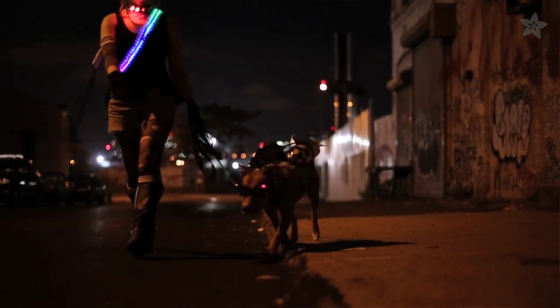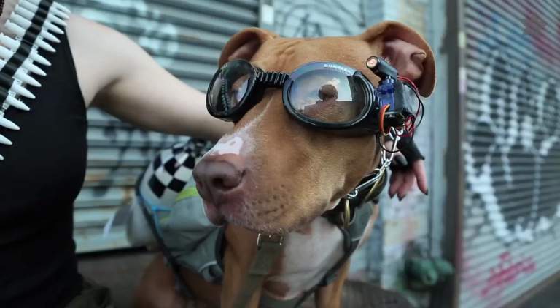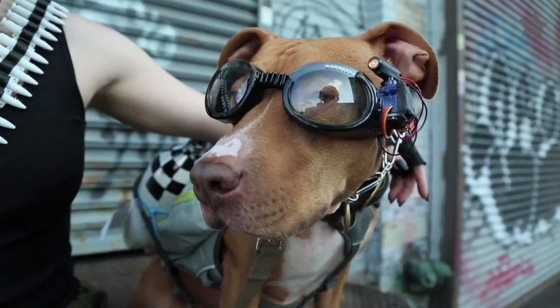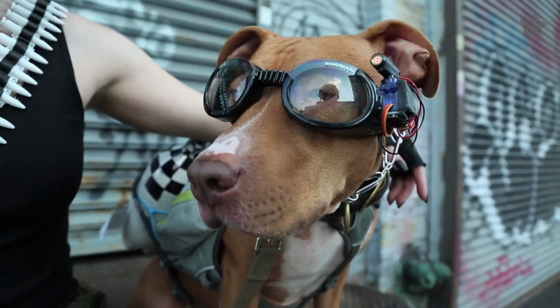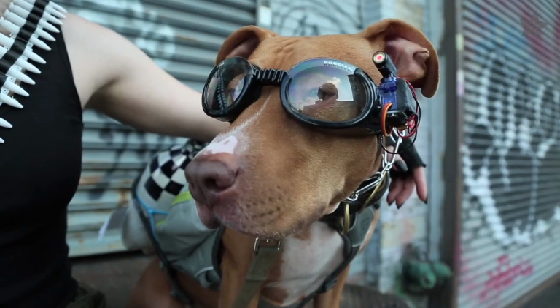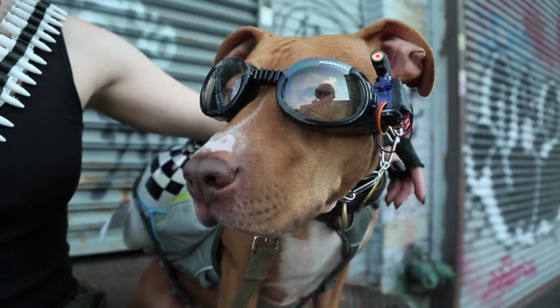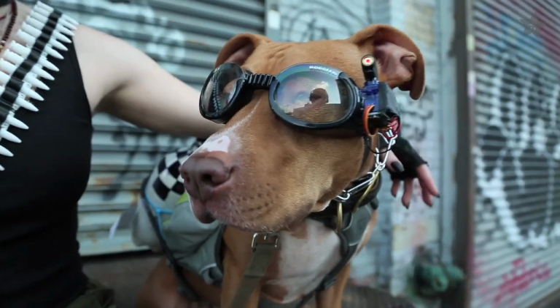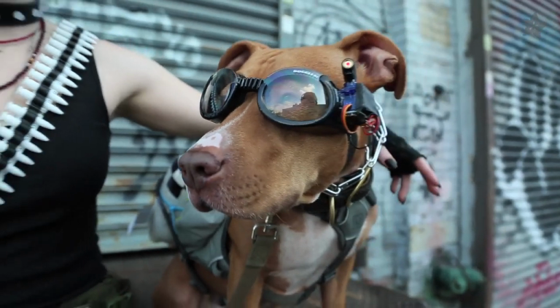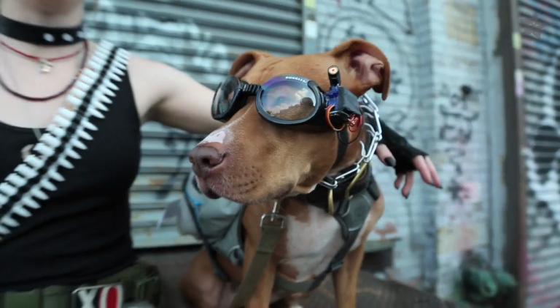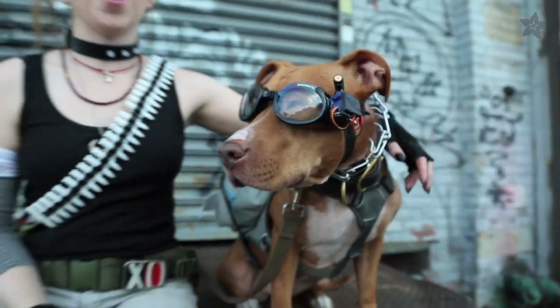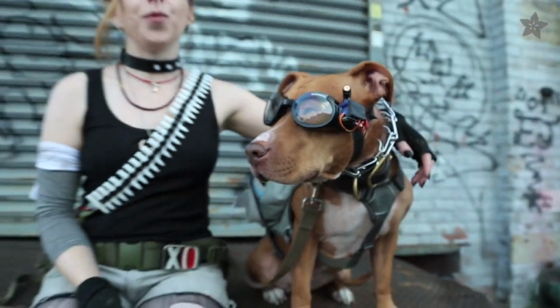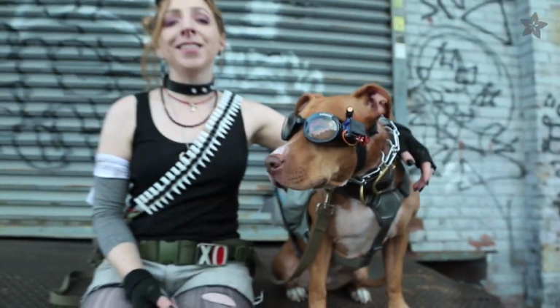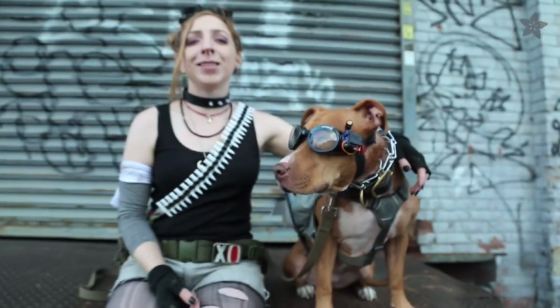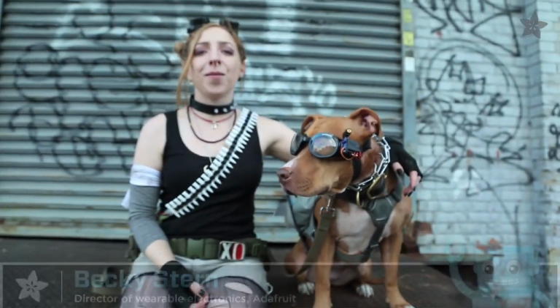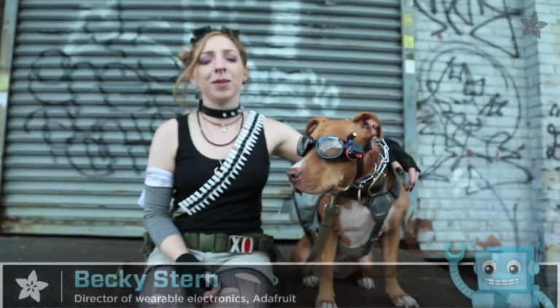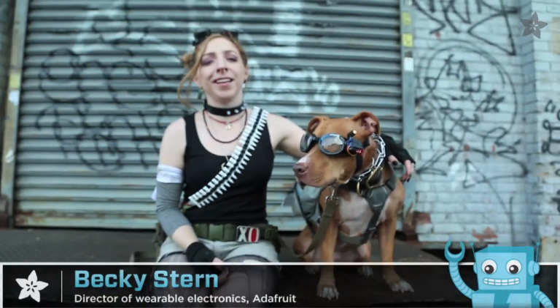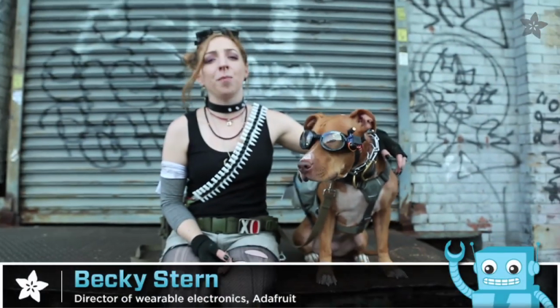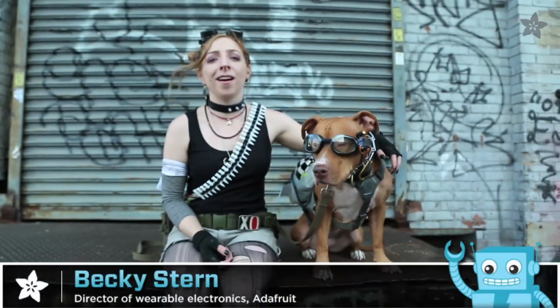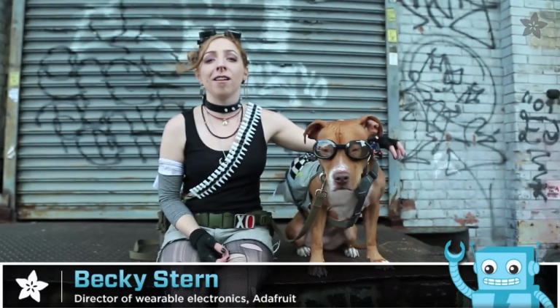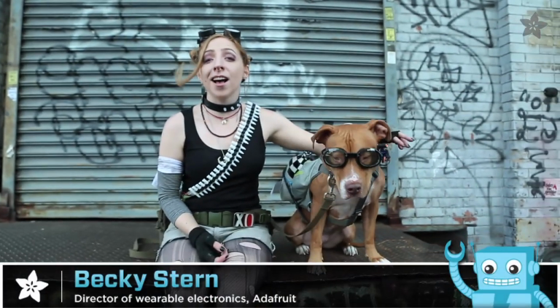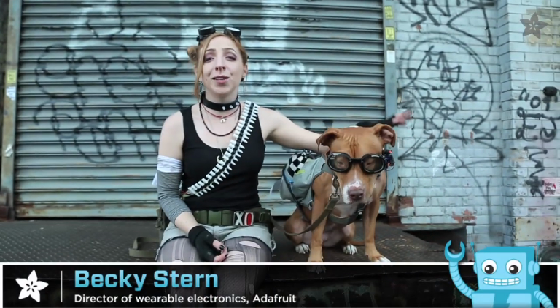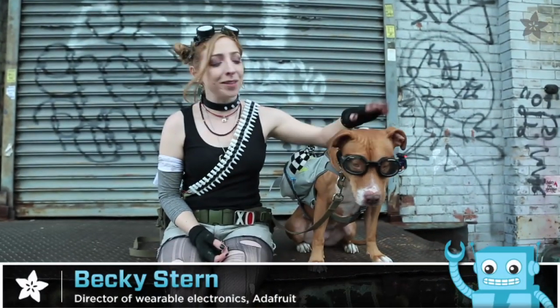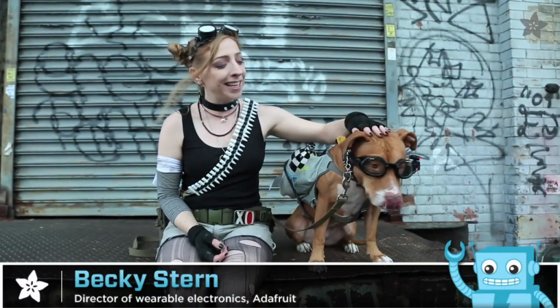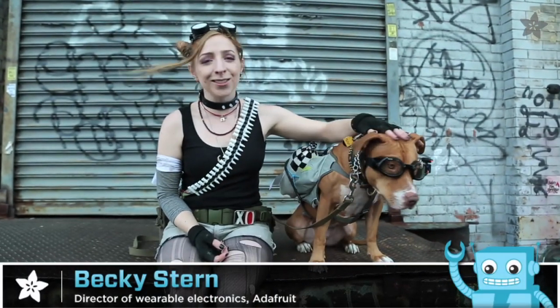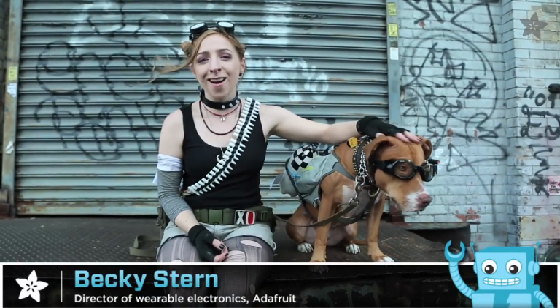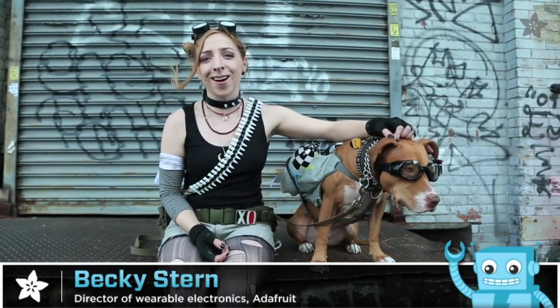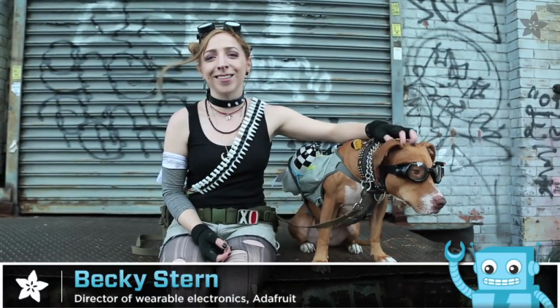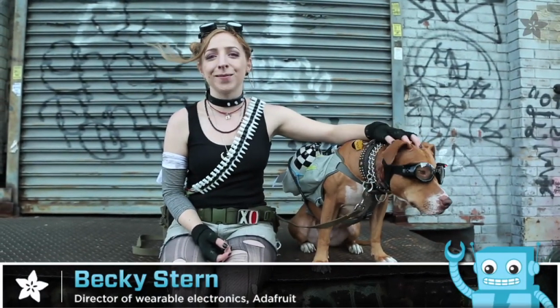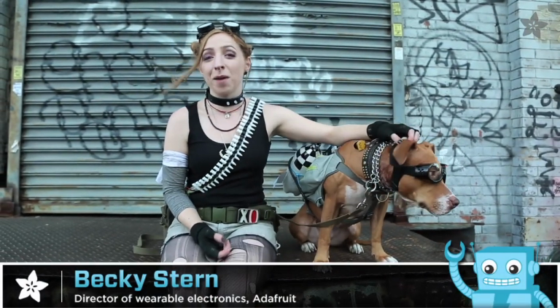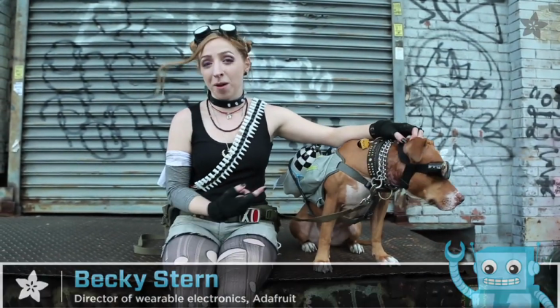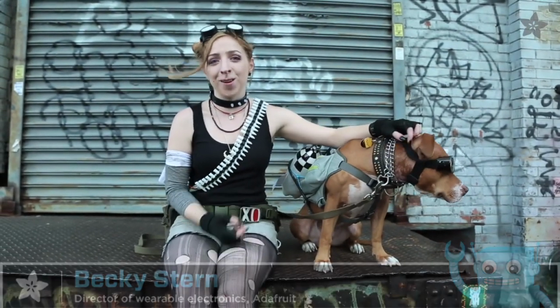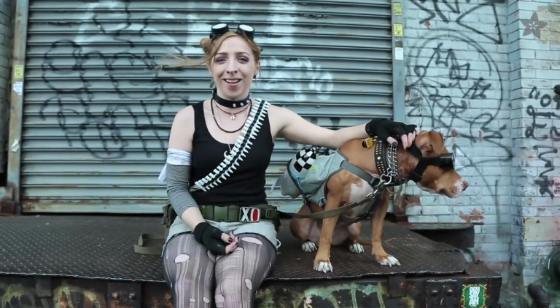It's always fun to get your pets involved in Halloween, so today we're building a pair of costume laser dog goggles for my pitbull Olive.